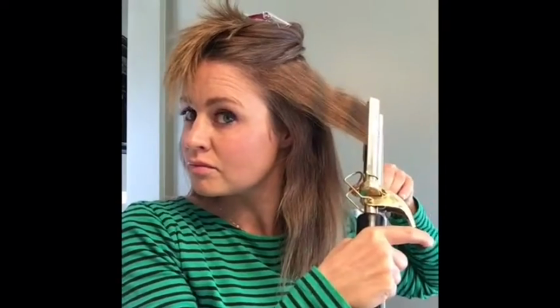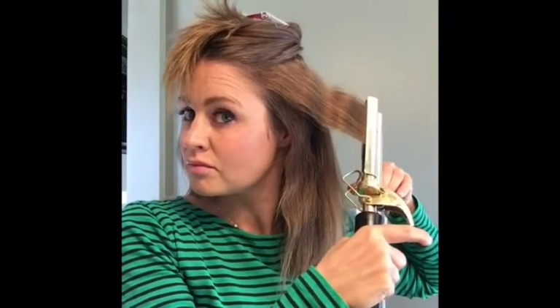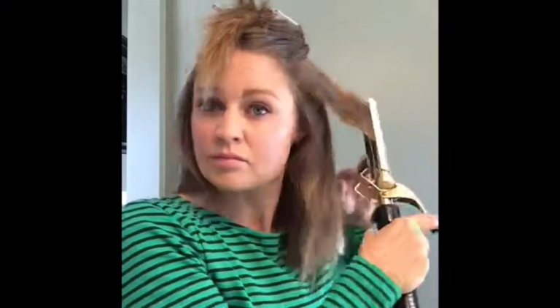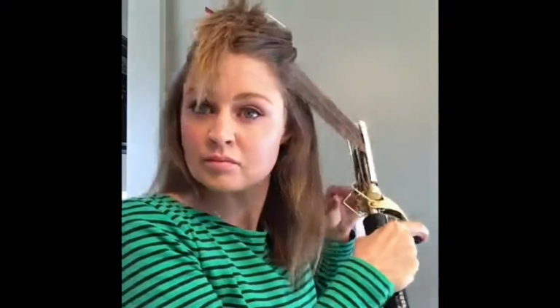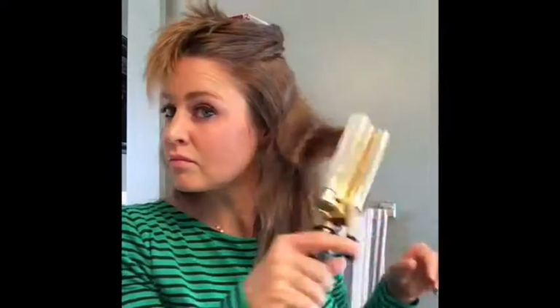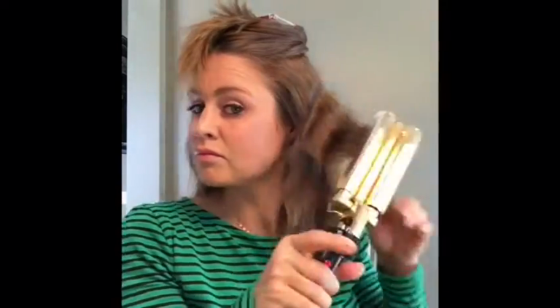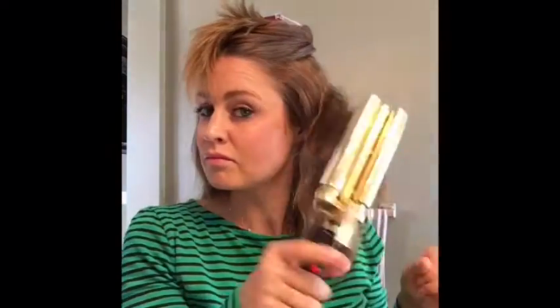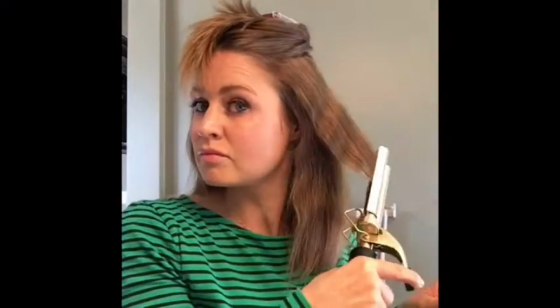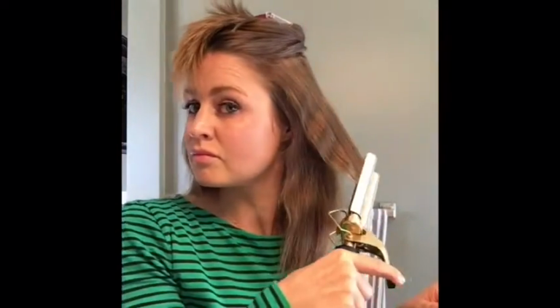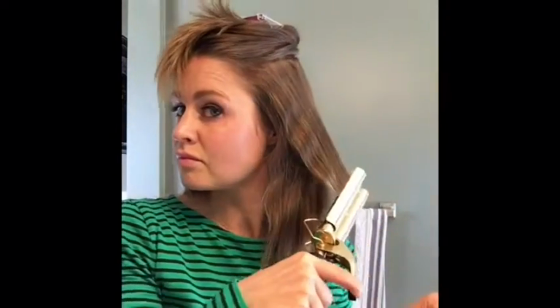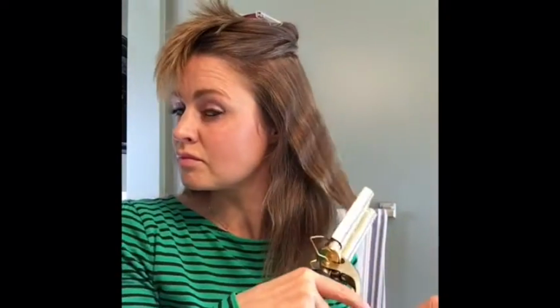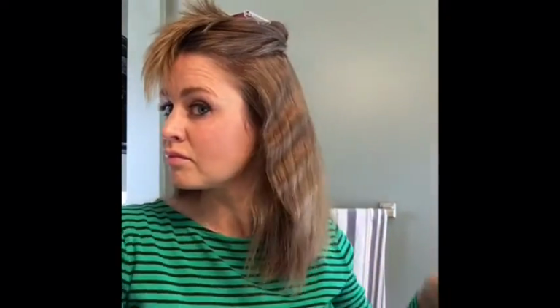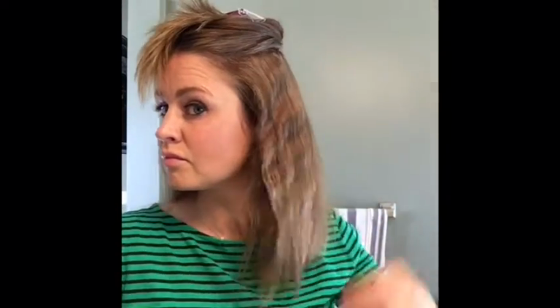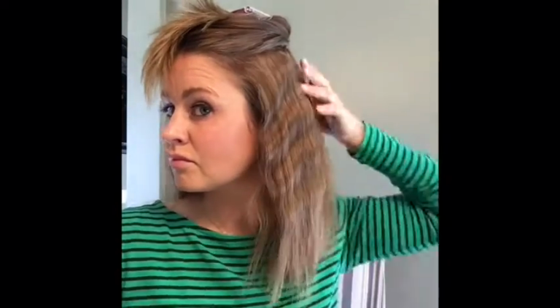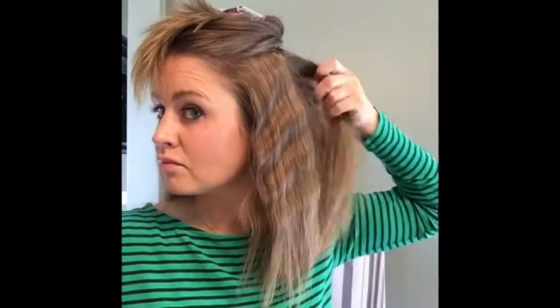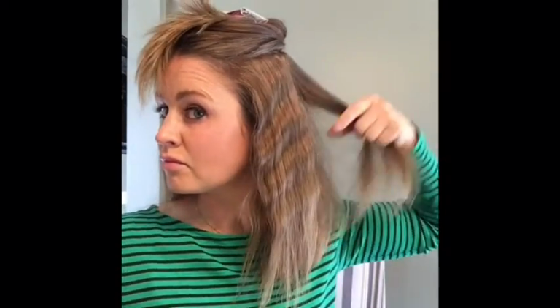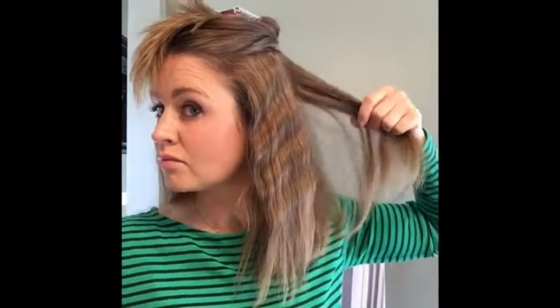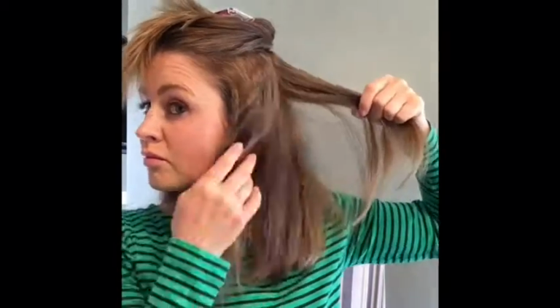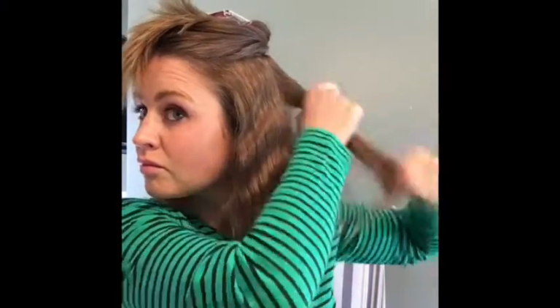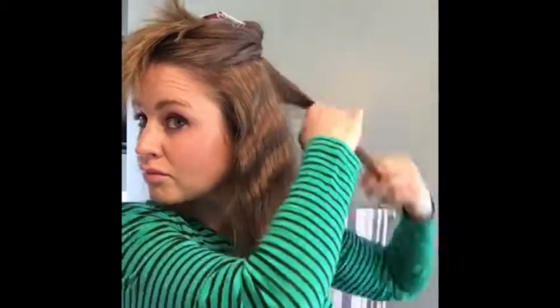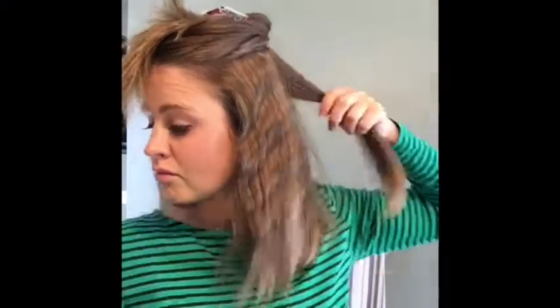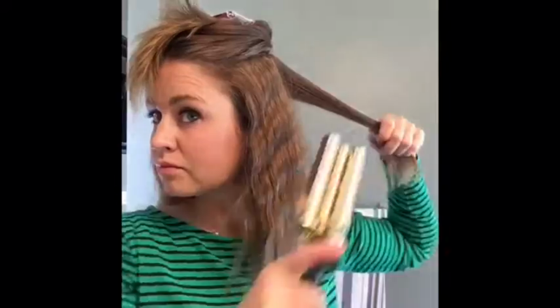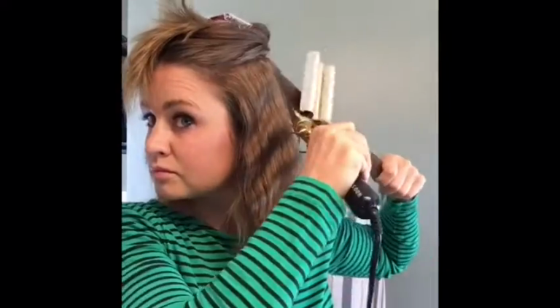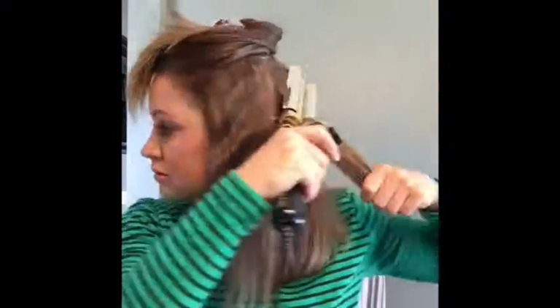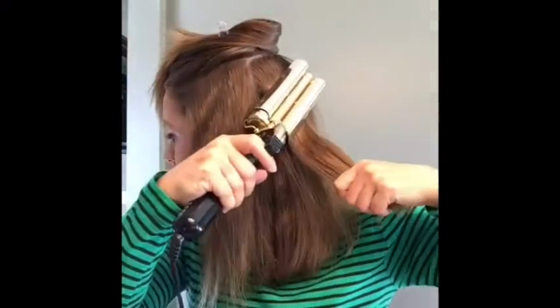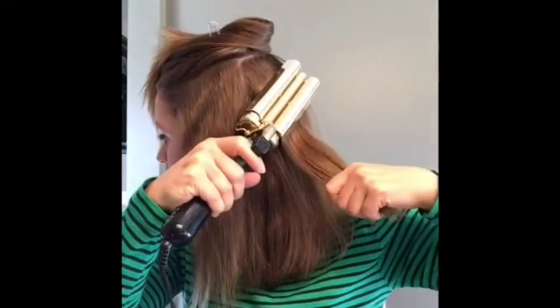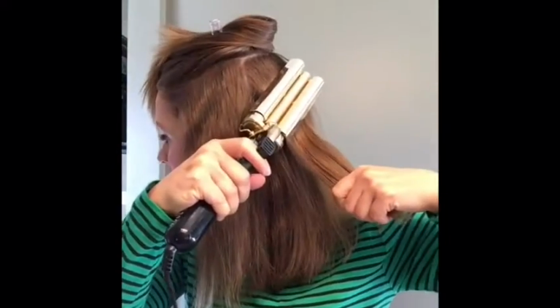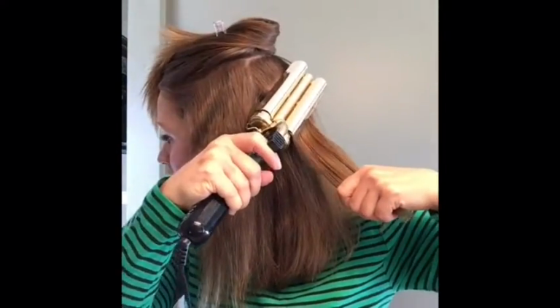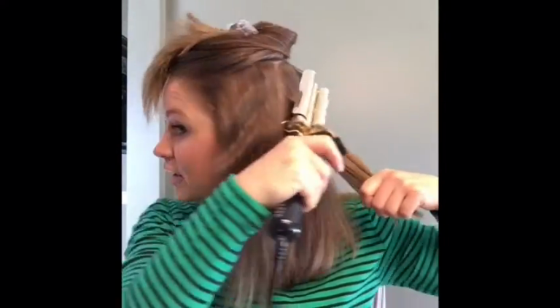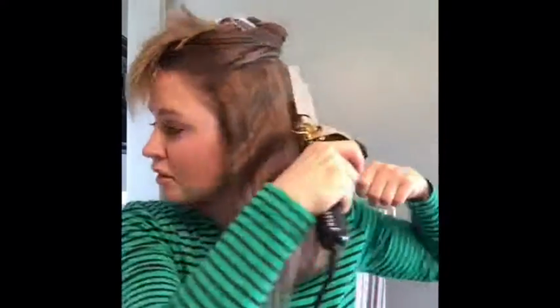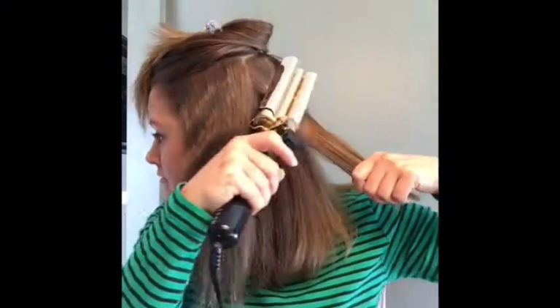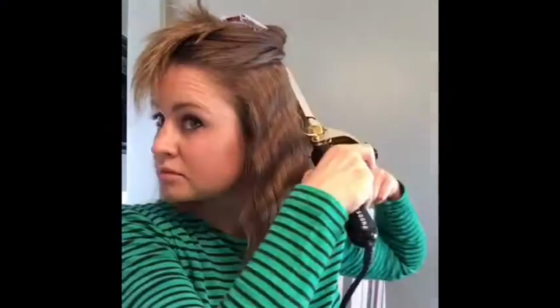Now I'm on to my second layer, again holding that at an angle, just going all the way around.